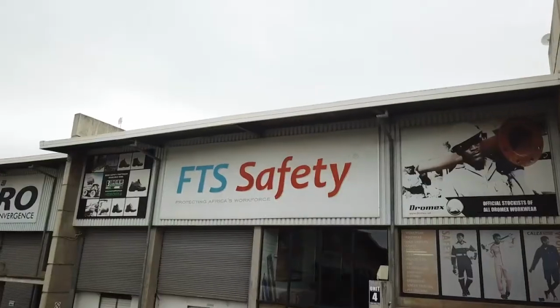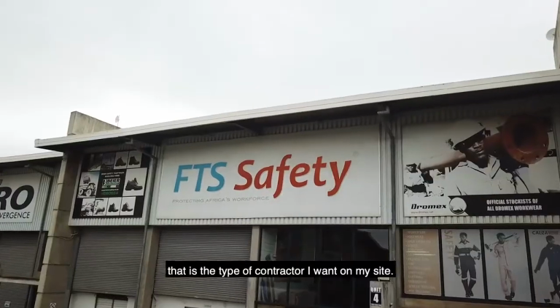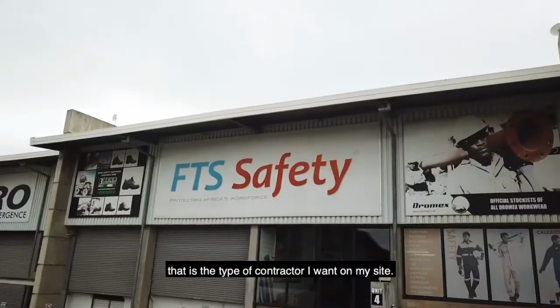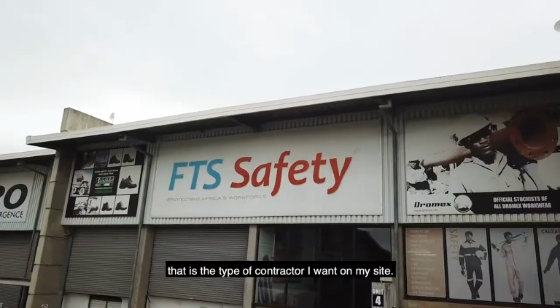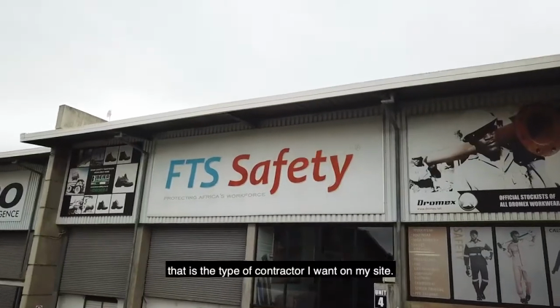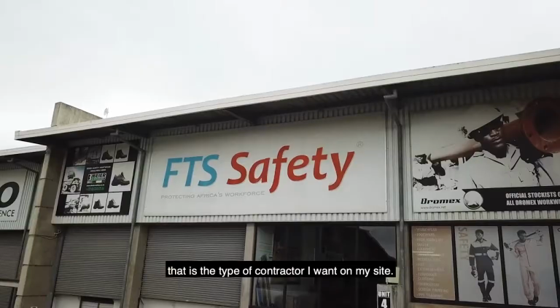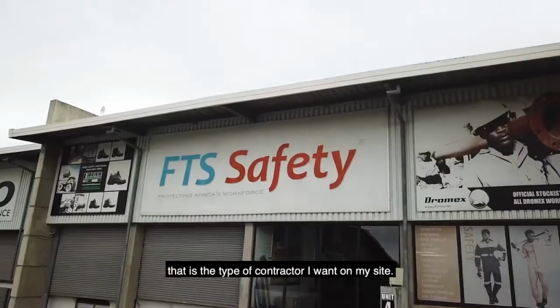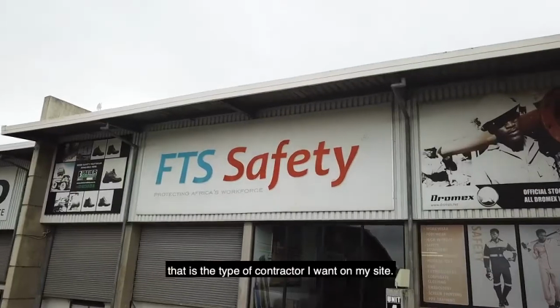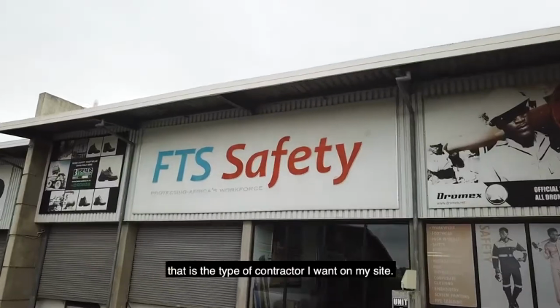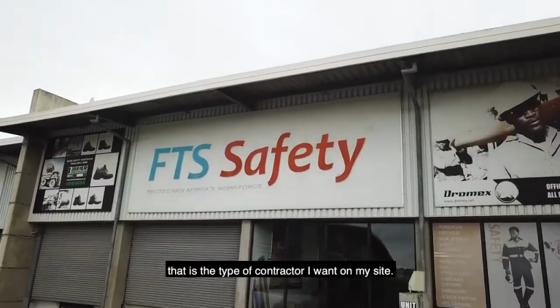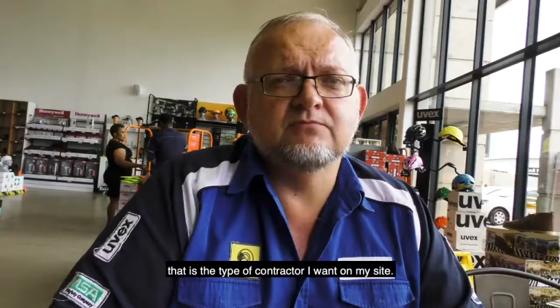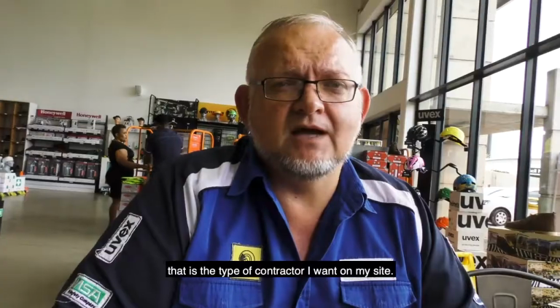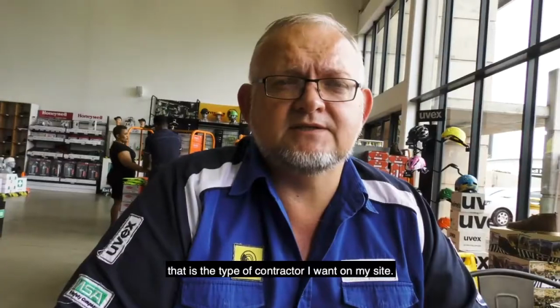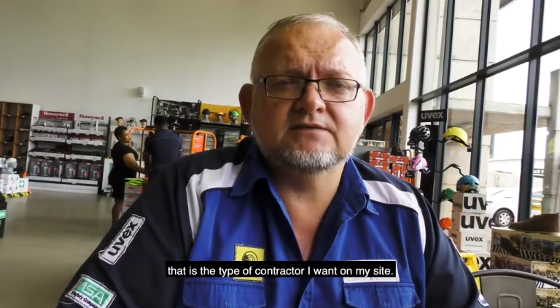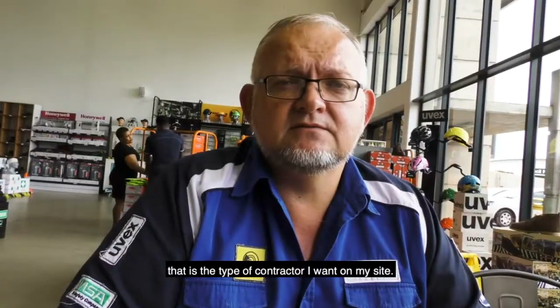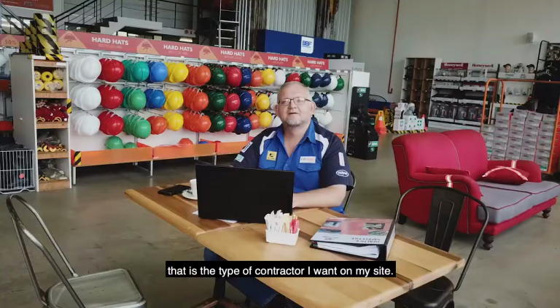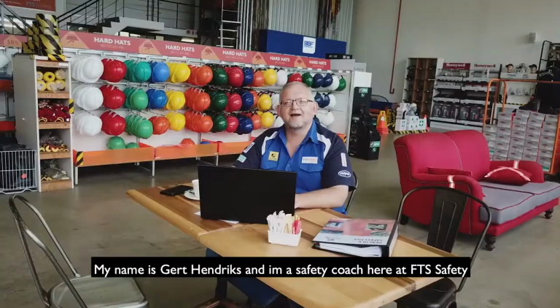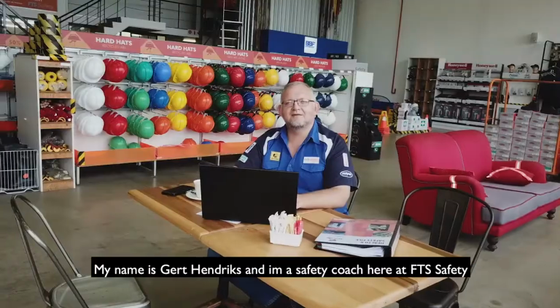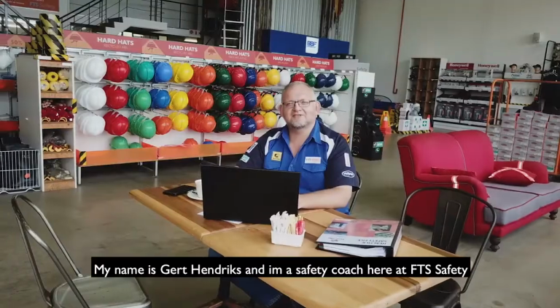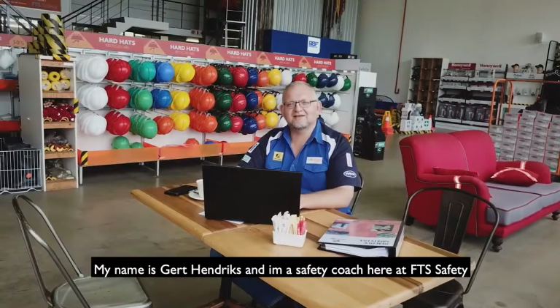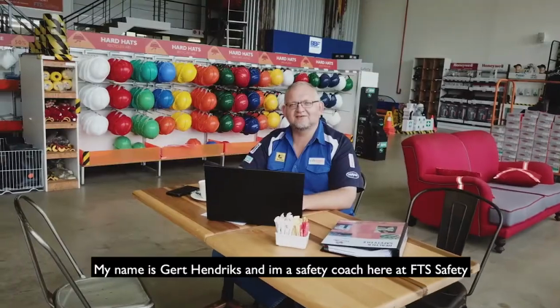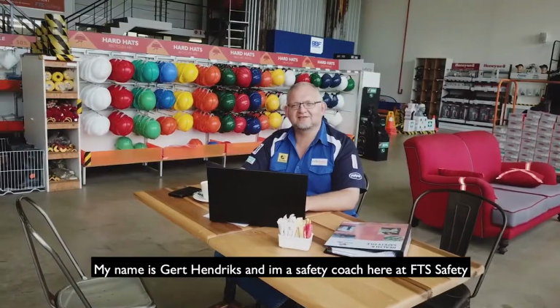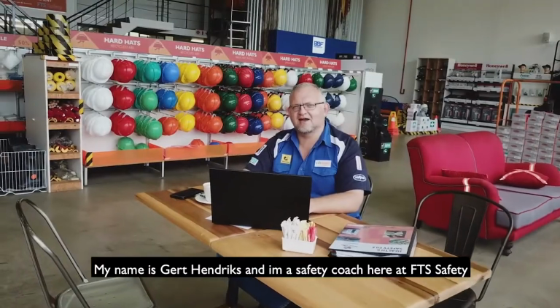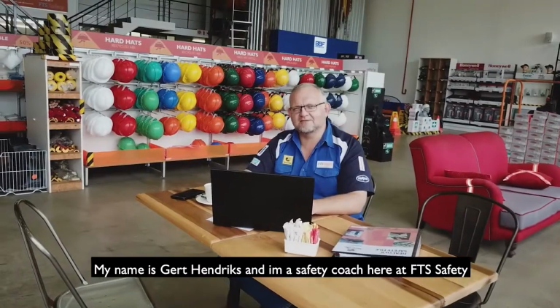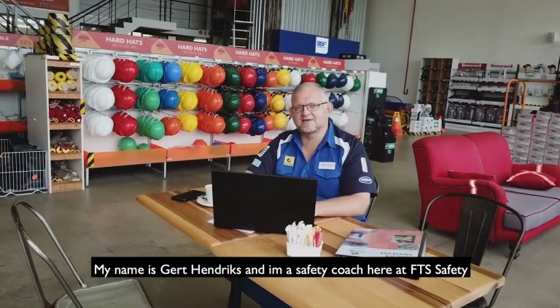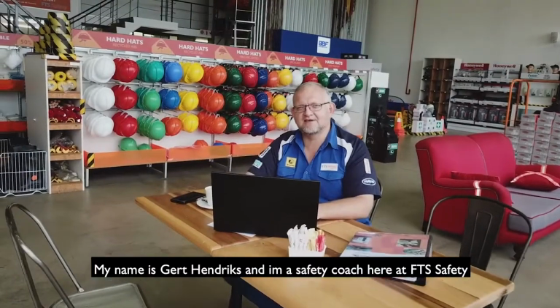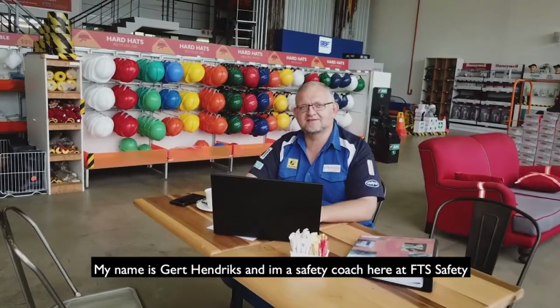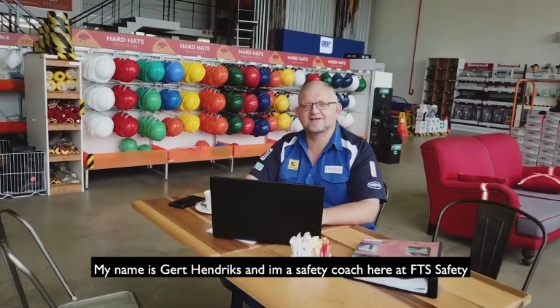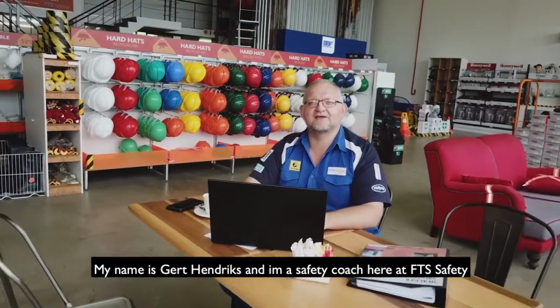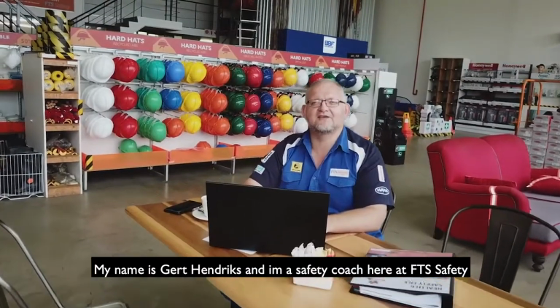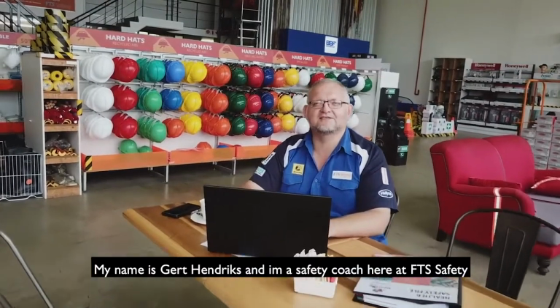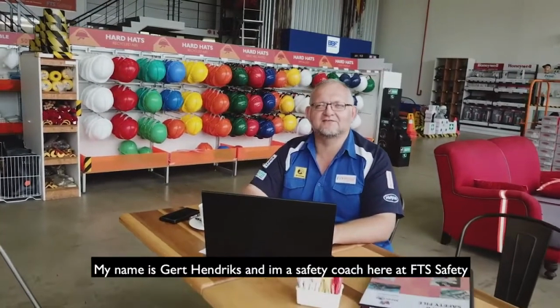That is the type of contractor I want on my site. My name is Scott Hendricks, I'm a safety coach here at FTSA.